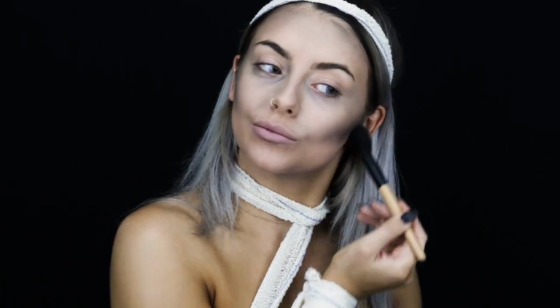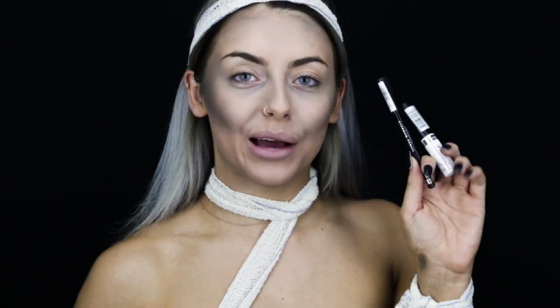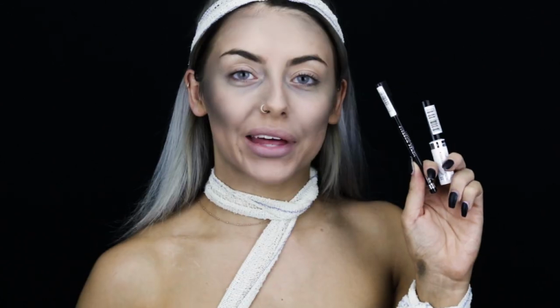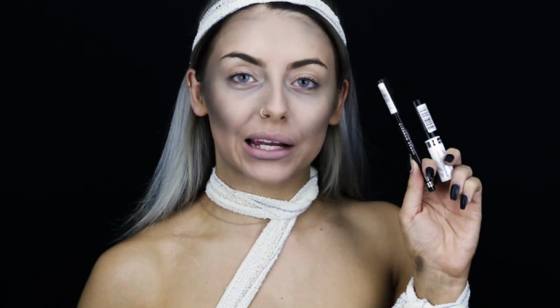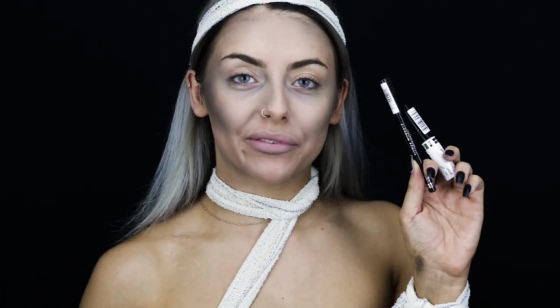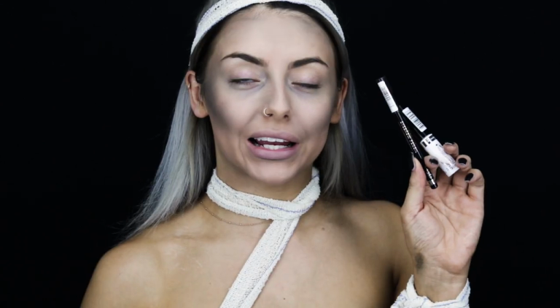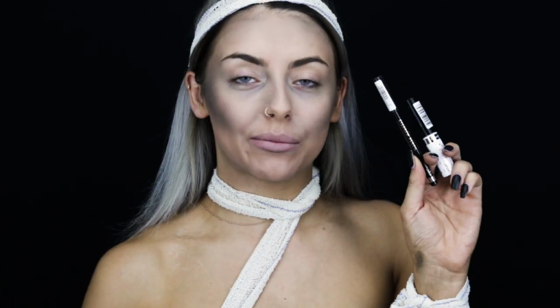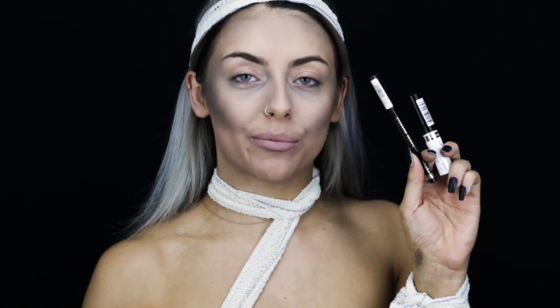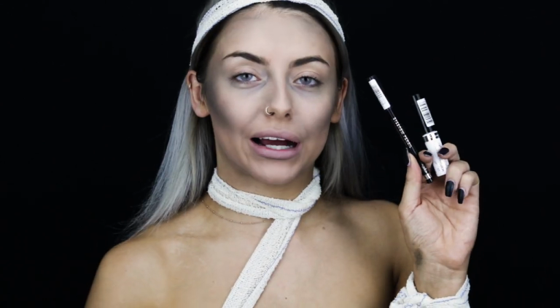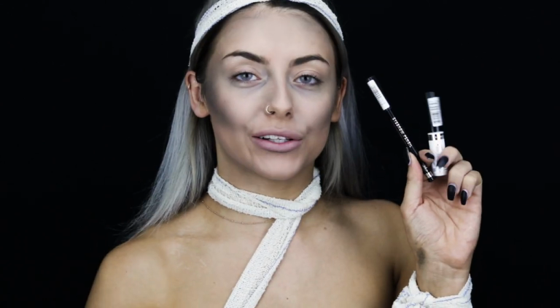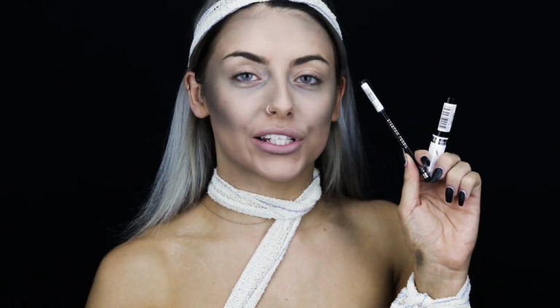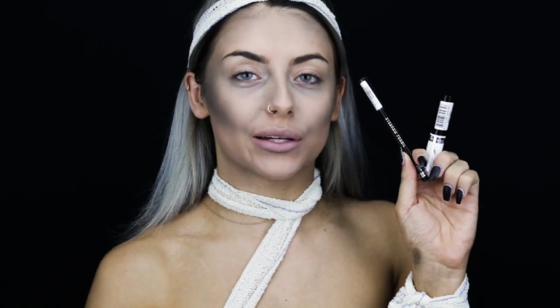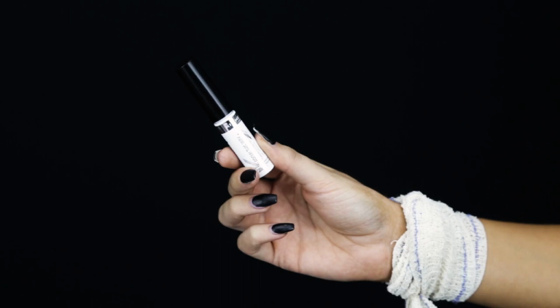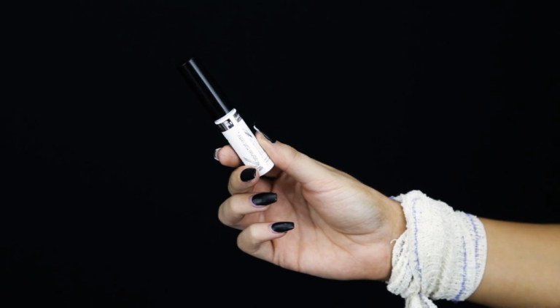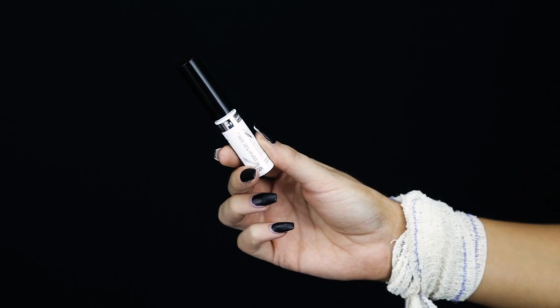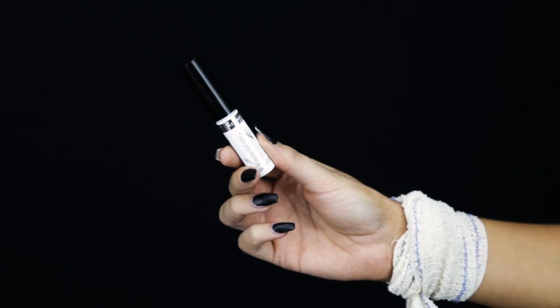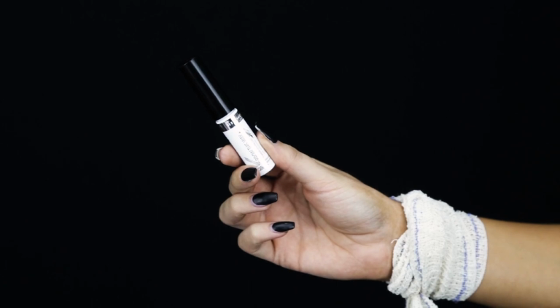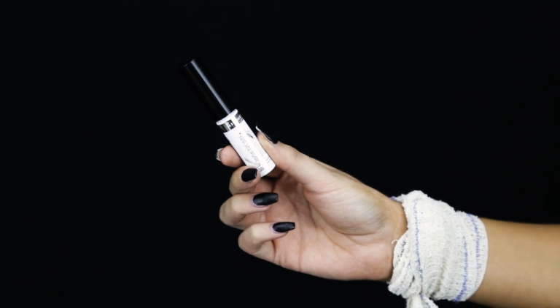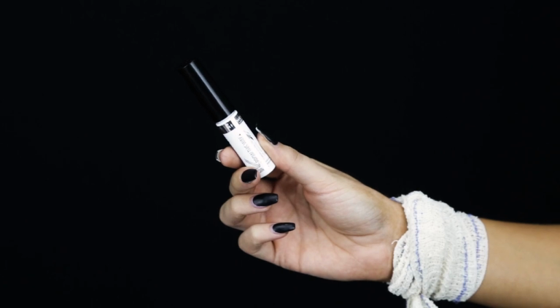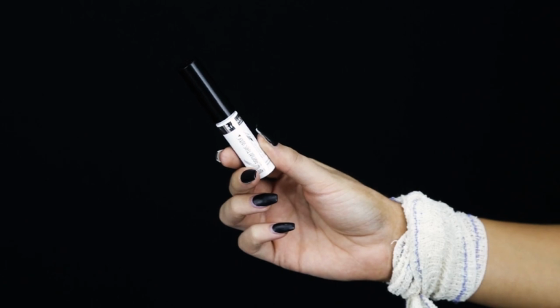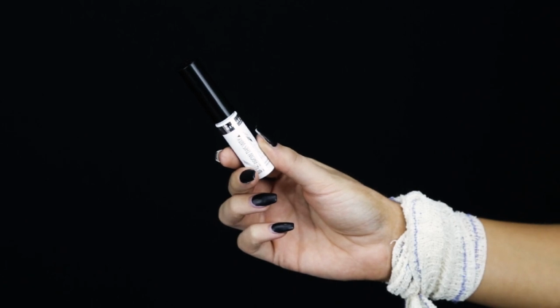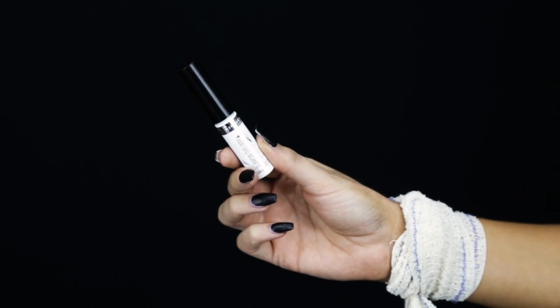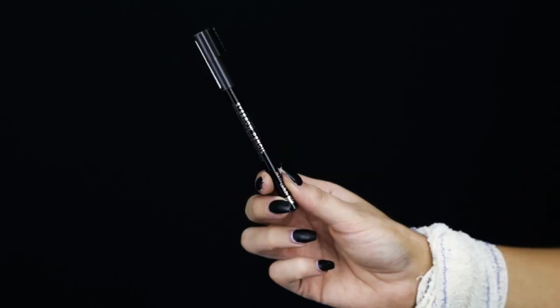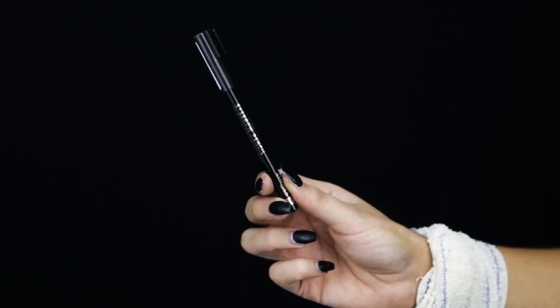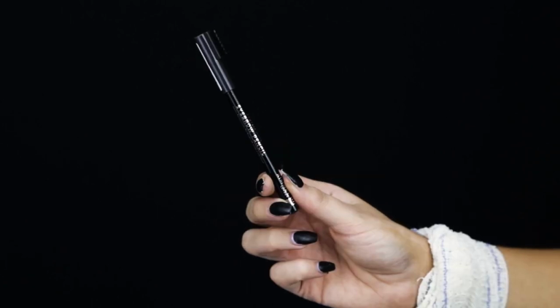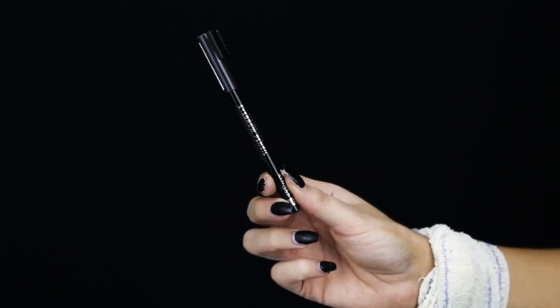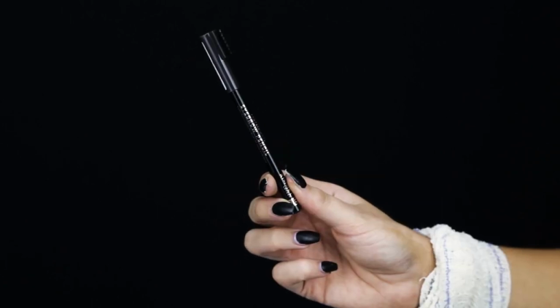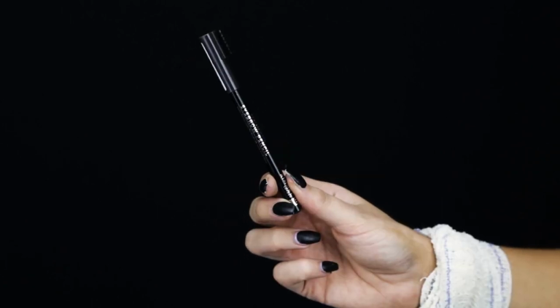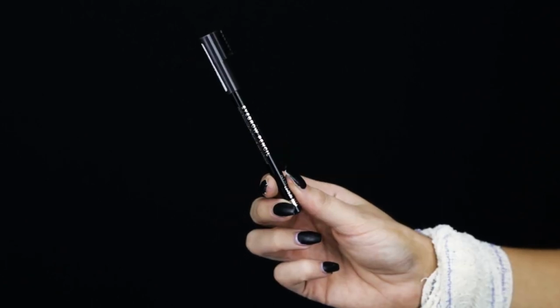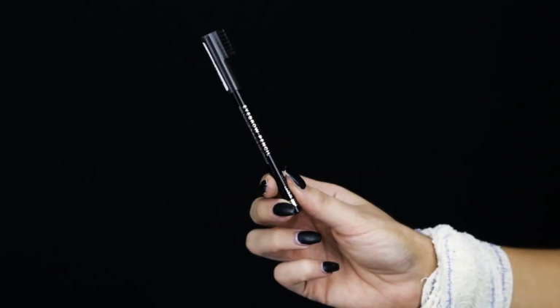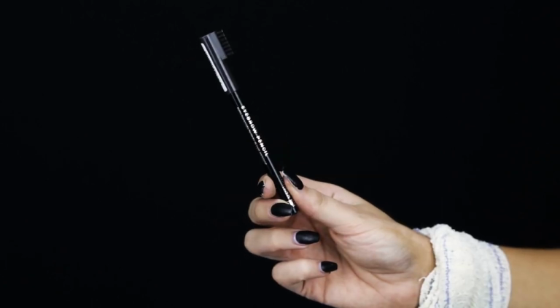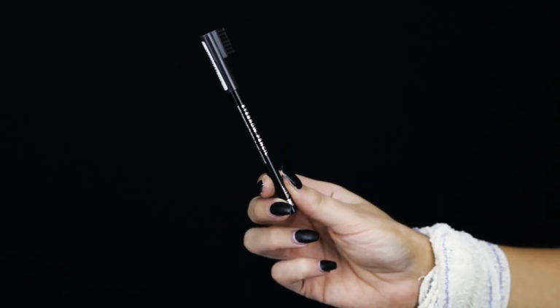I'm then going to be filling in my brows using the Brow This Way Clear Brow Gel and the Professional Eyebrow Pencil.